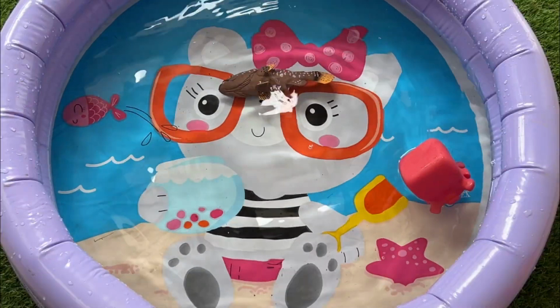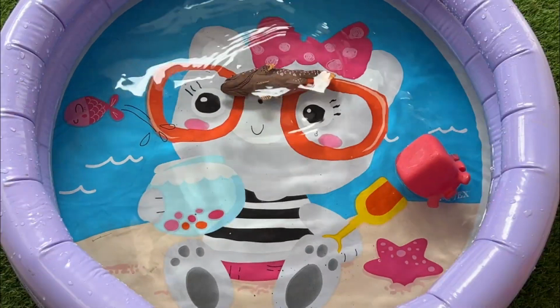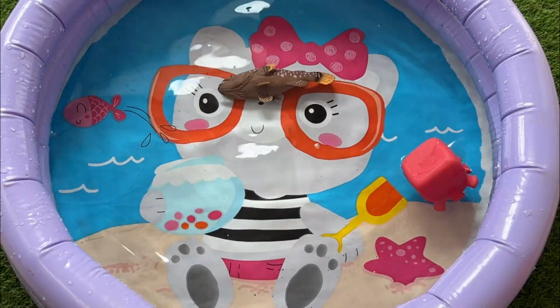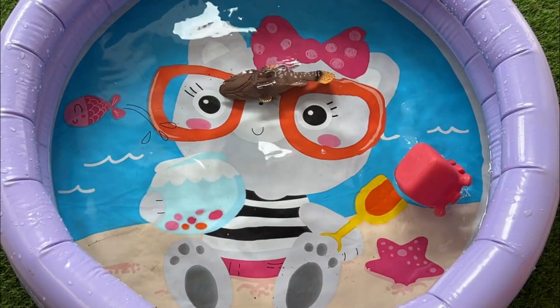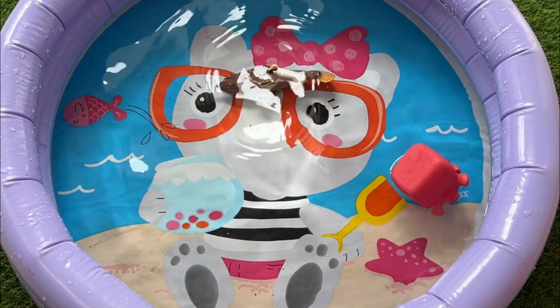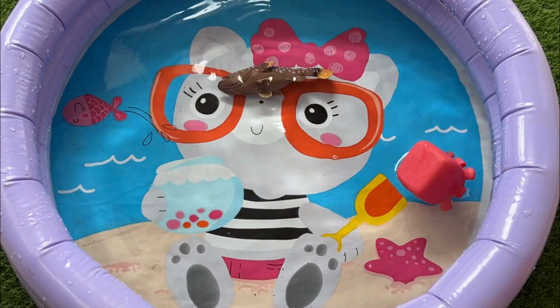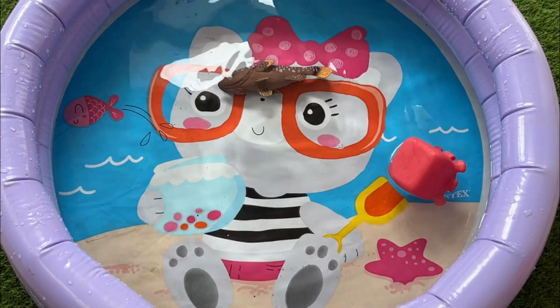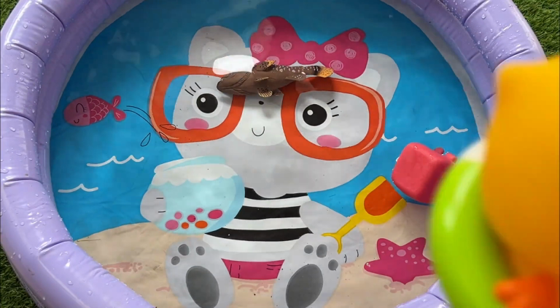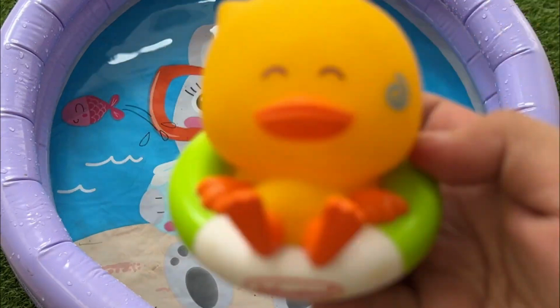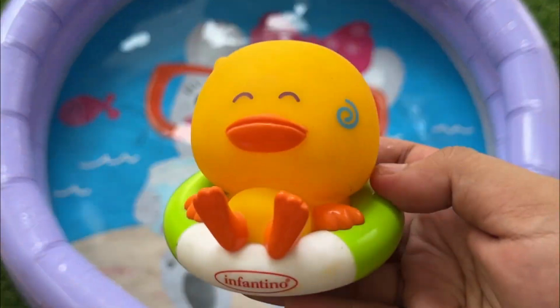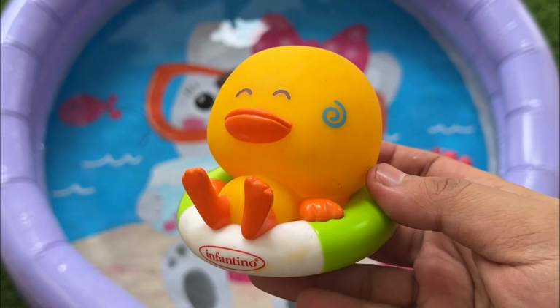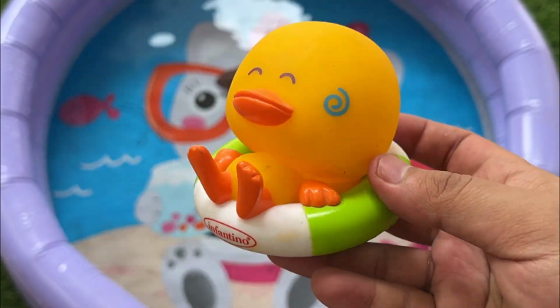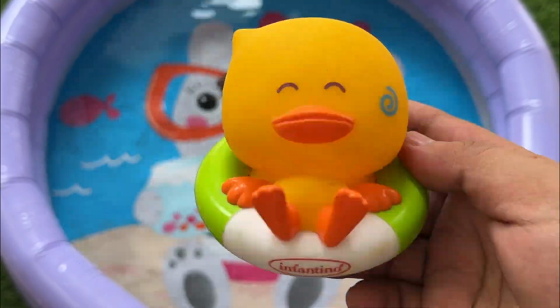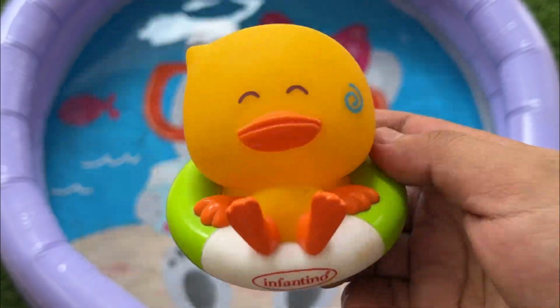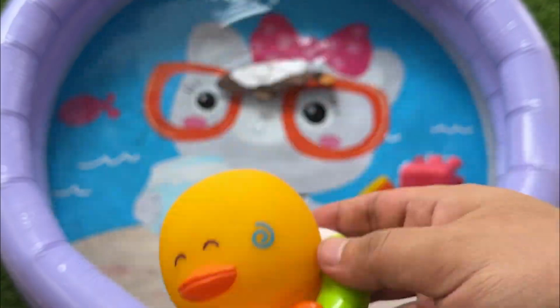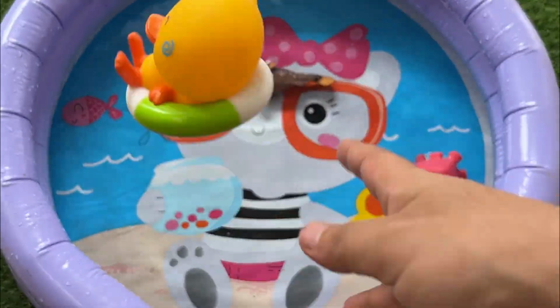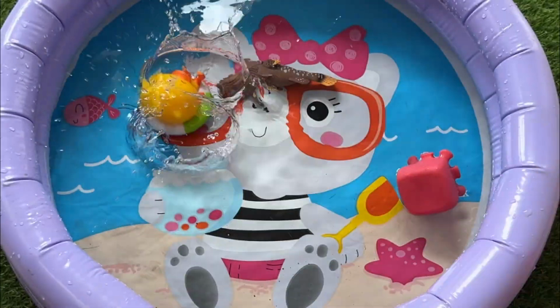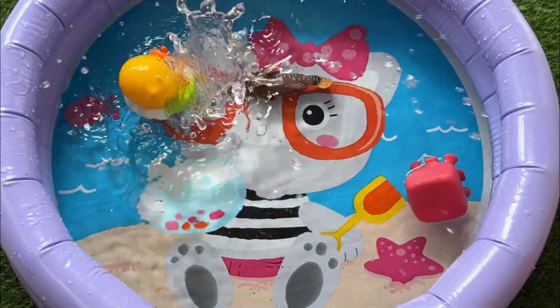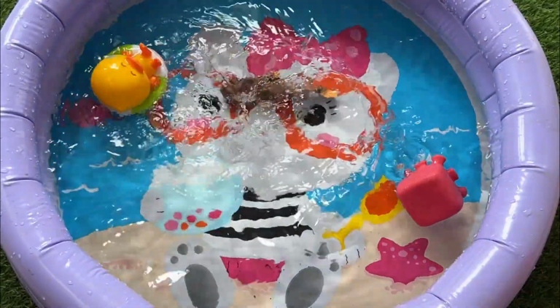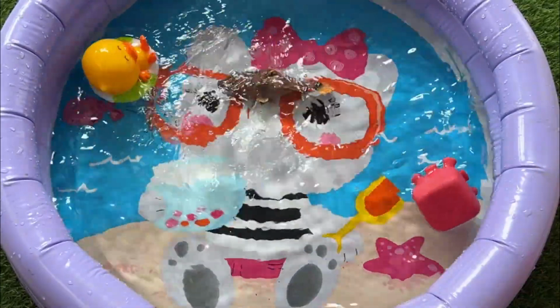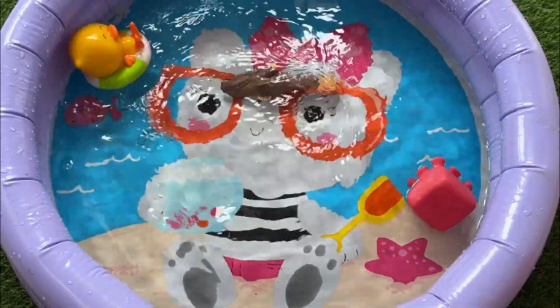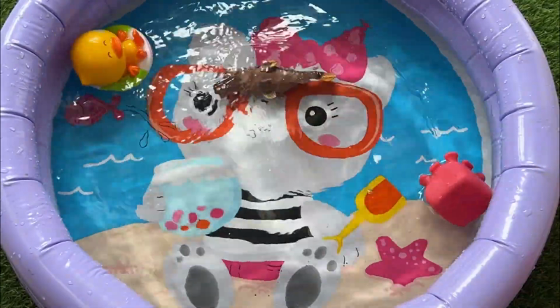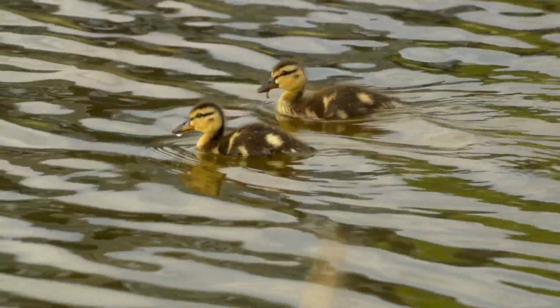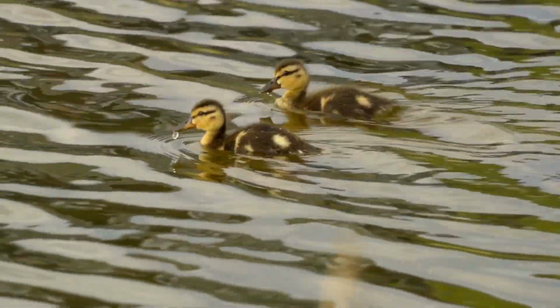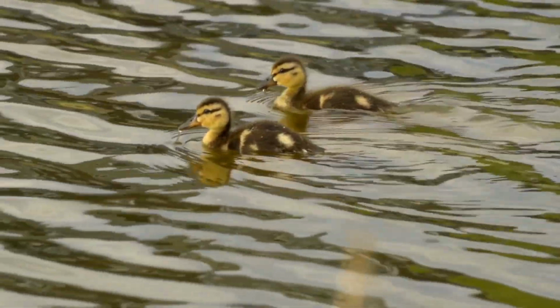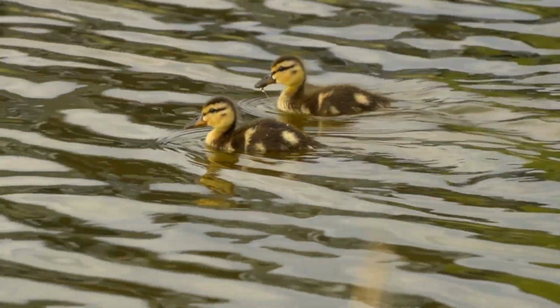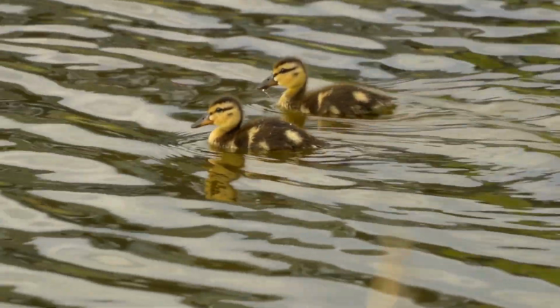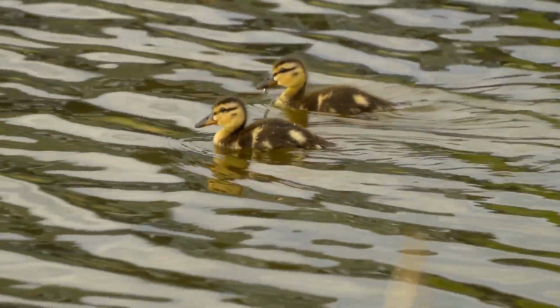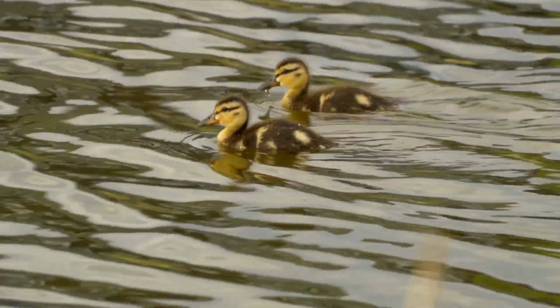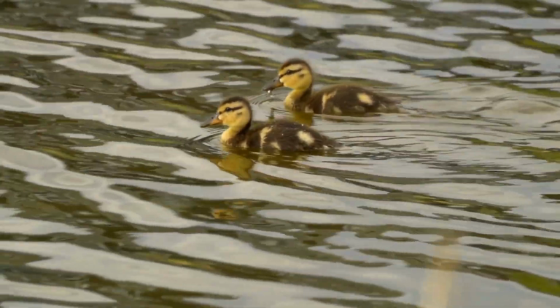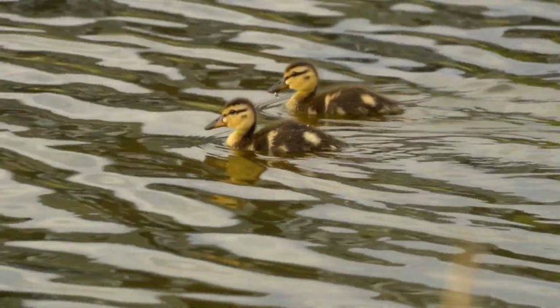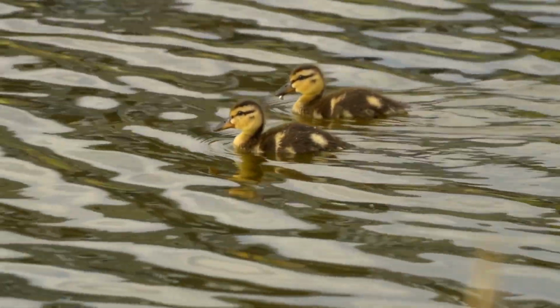Ducklings use a special tooth called an egg tooth to help them break out of their shells, which falls off after a few days.